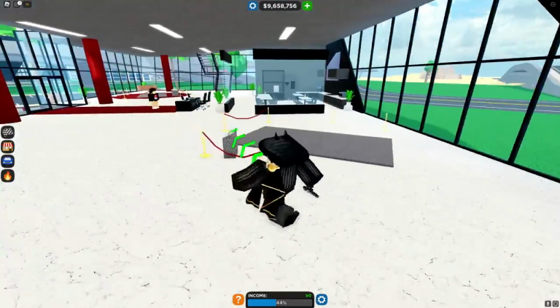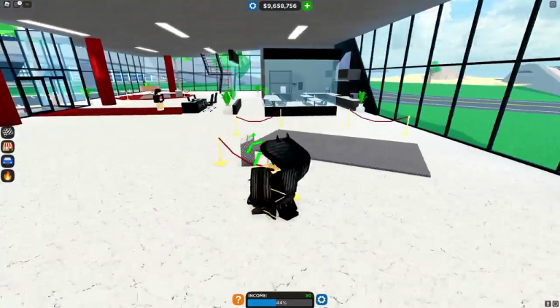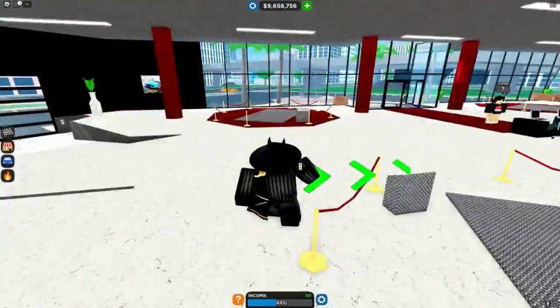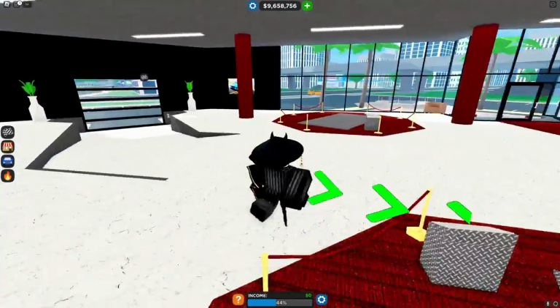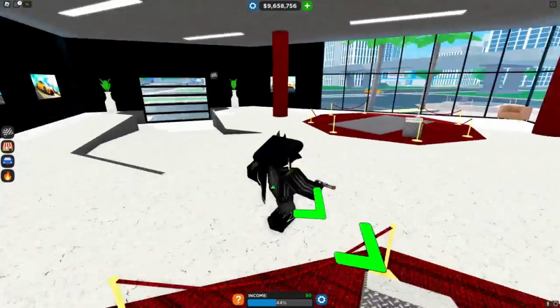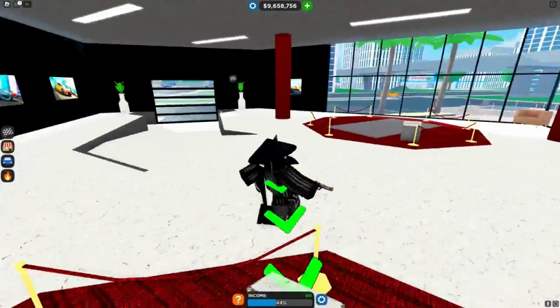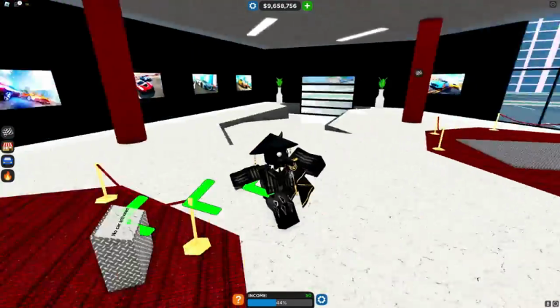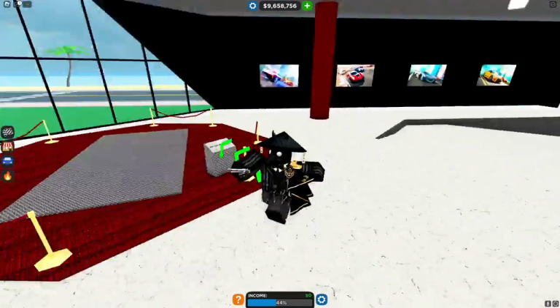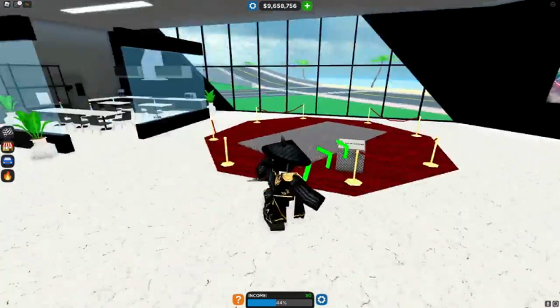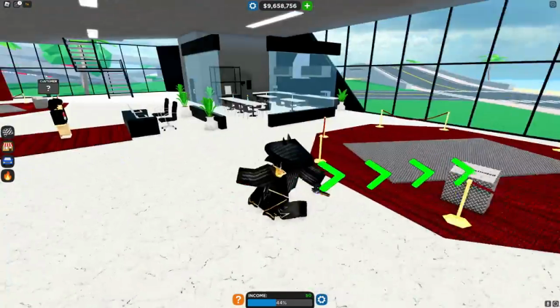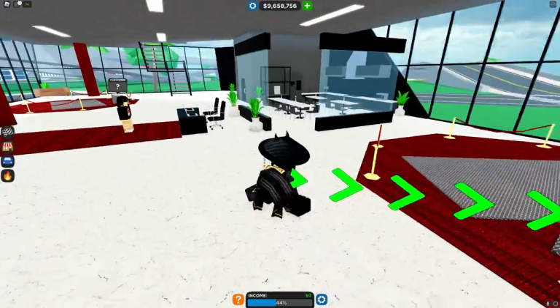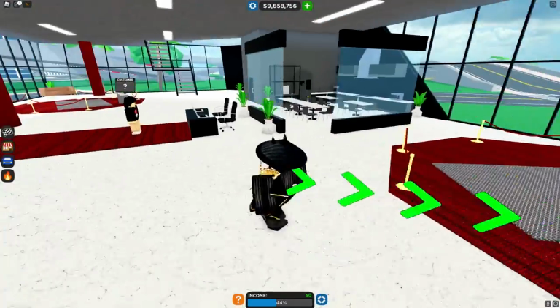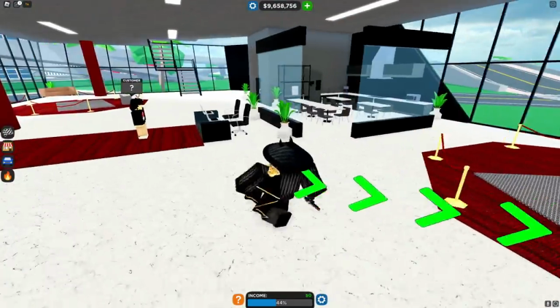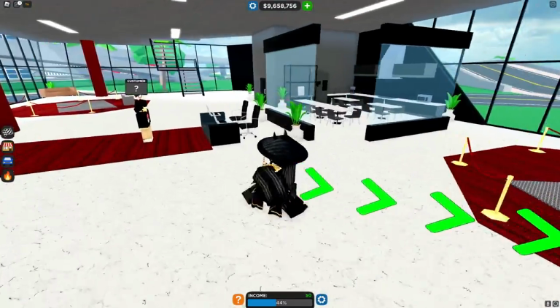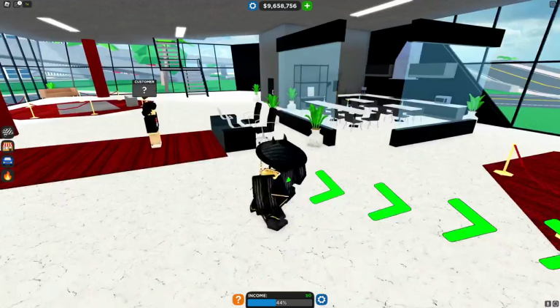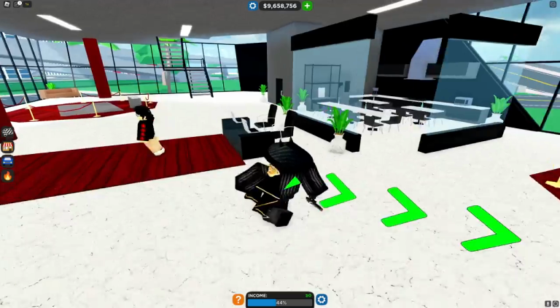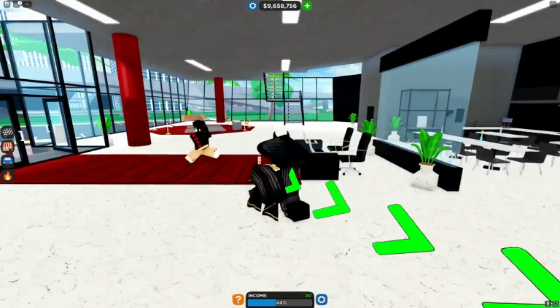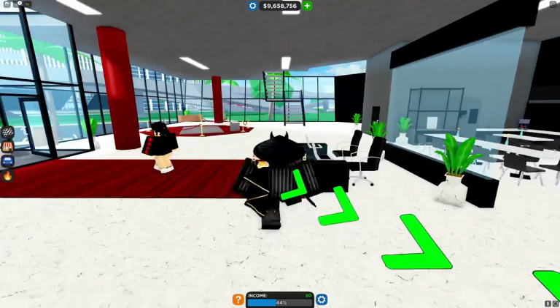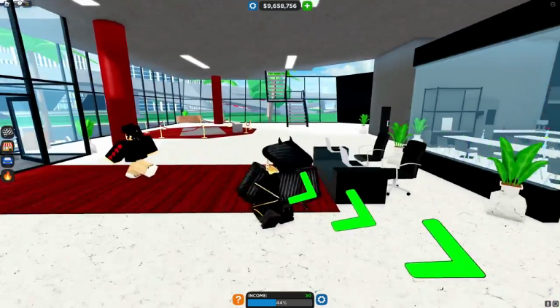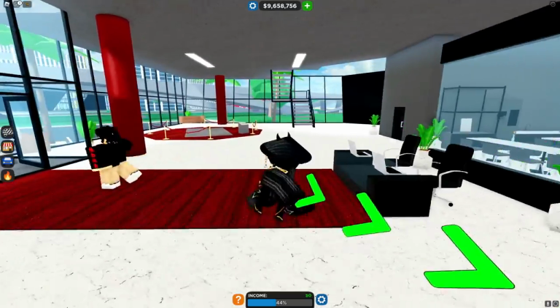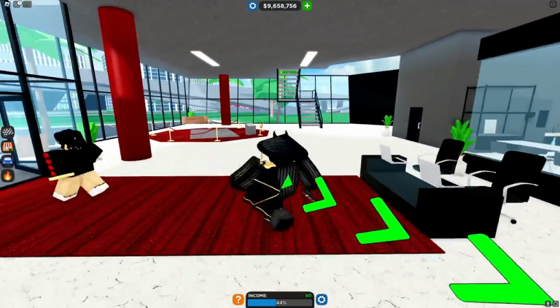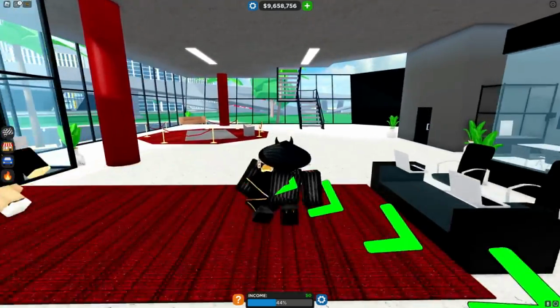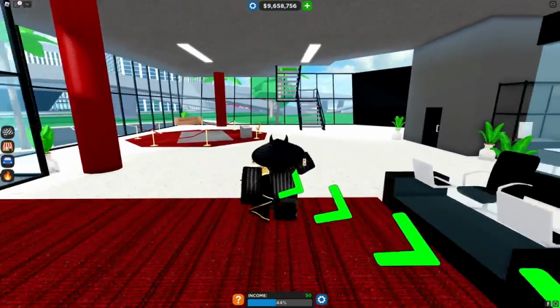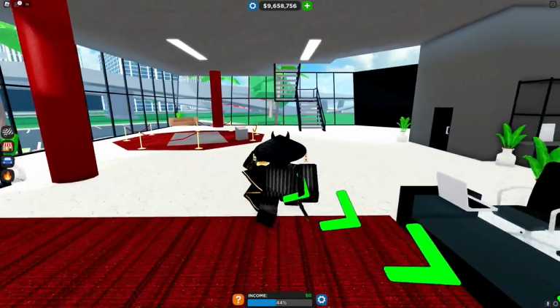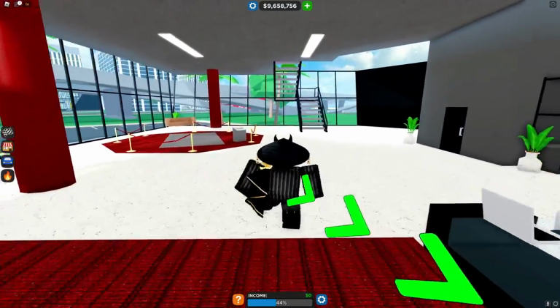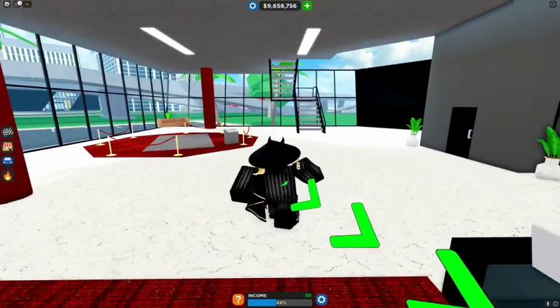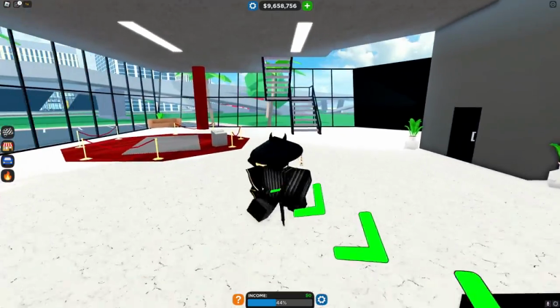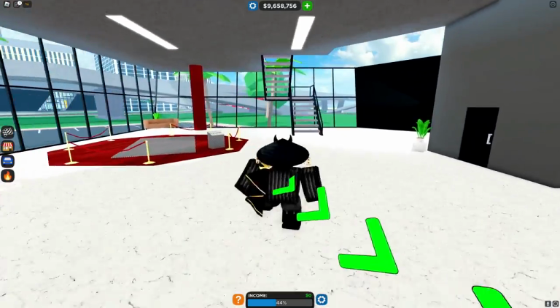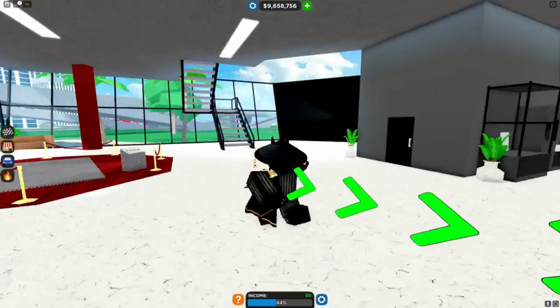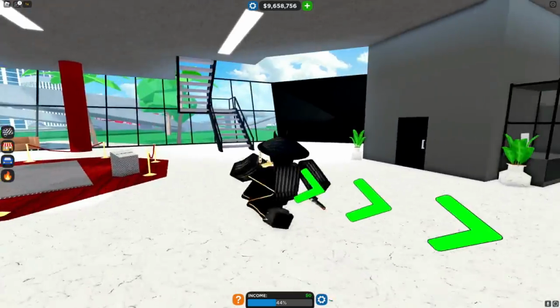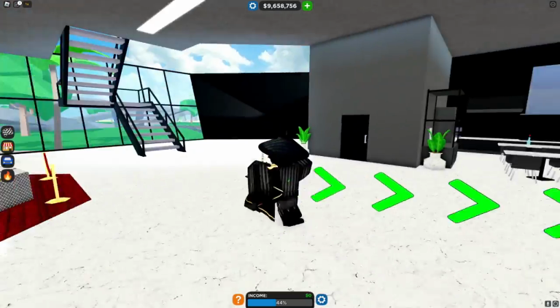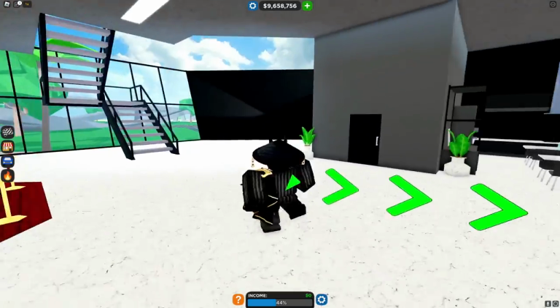And there we go. We have finished the first floor. That costed about $500,000, so let's go on to the next floor.